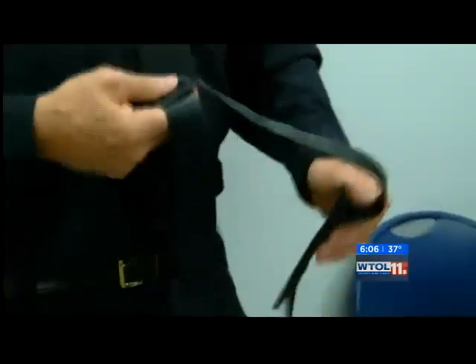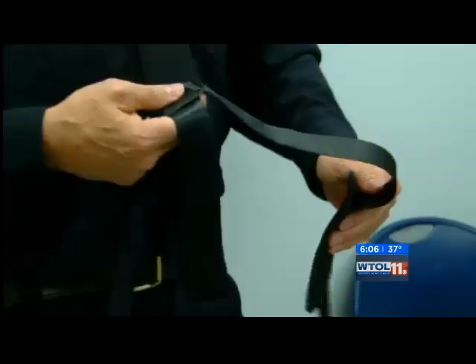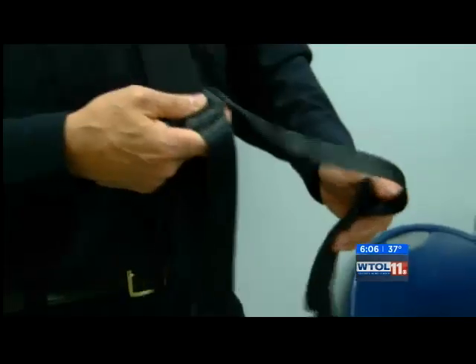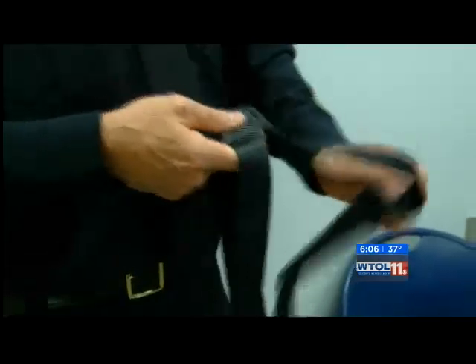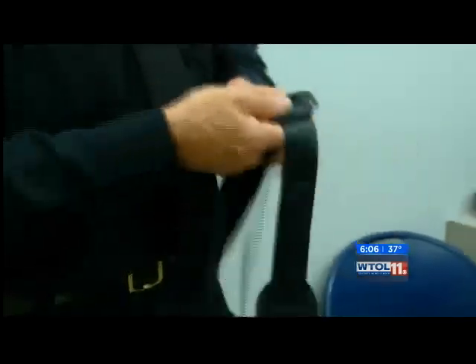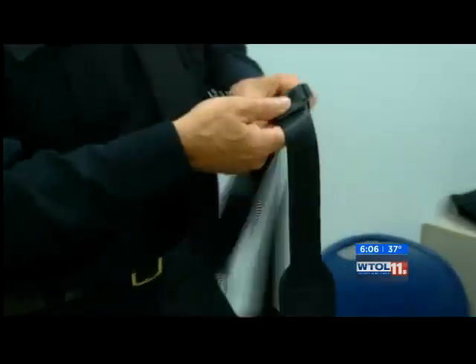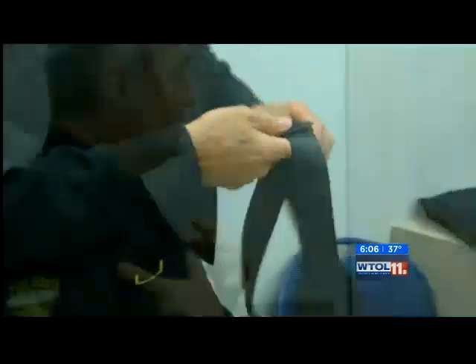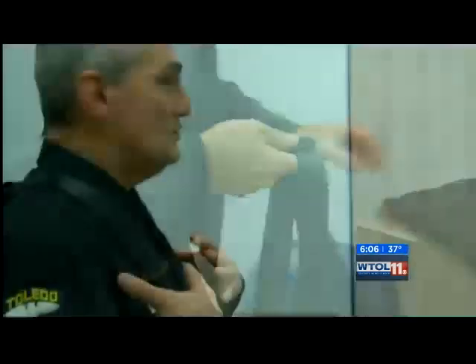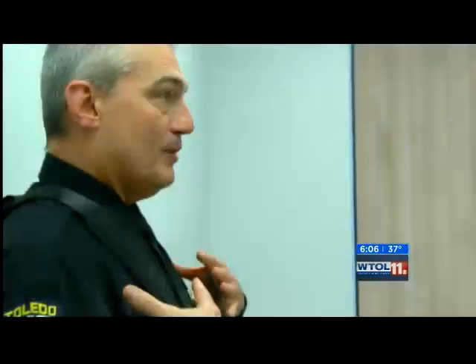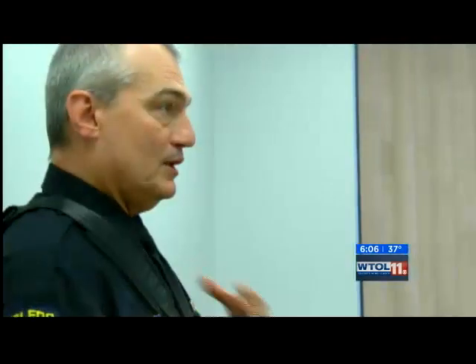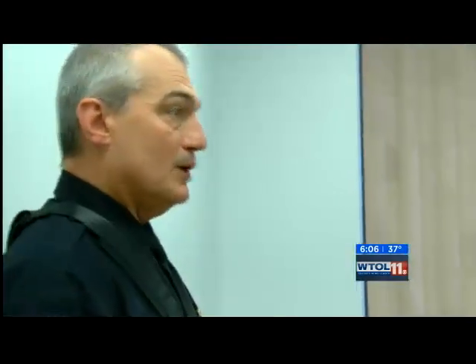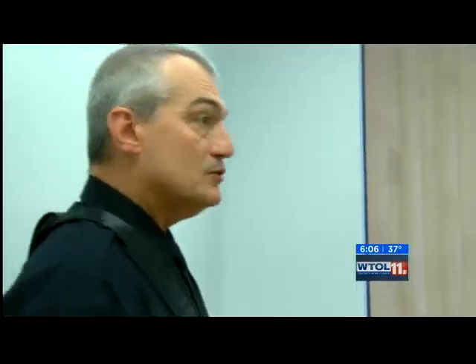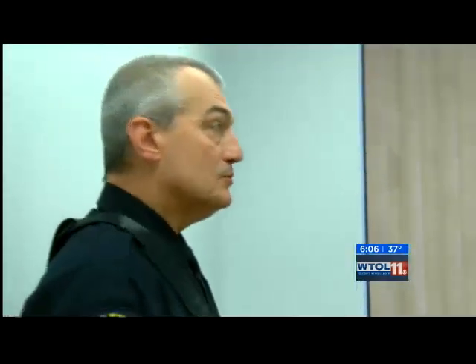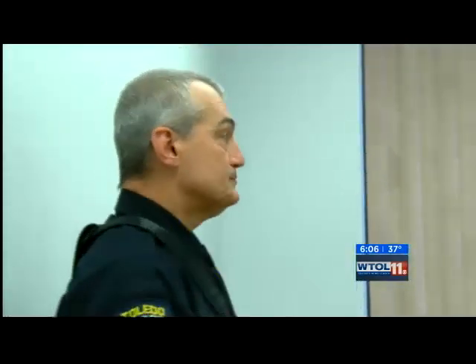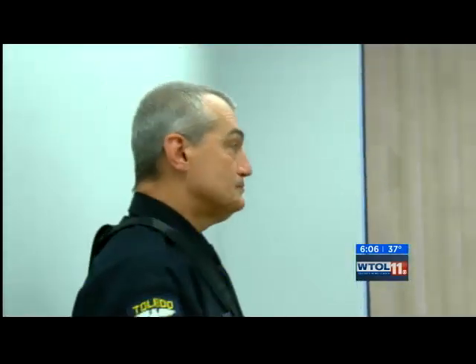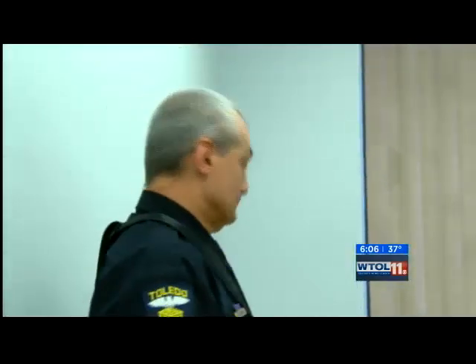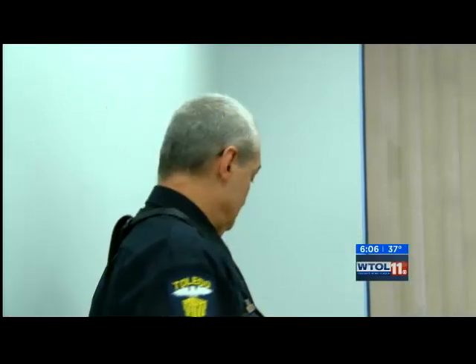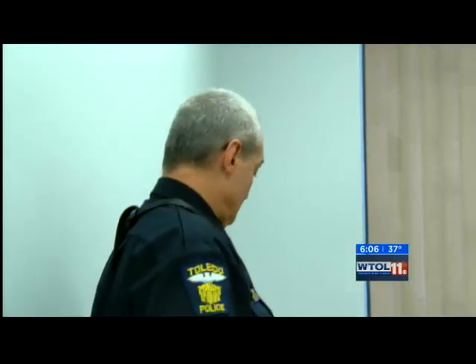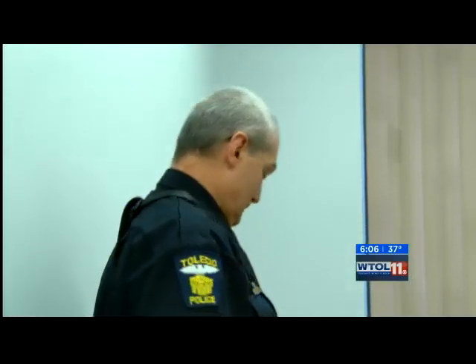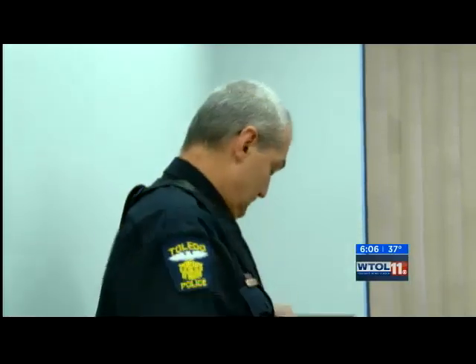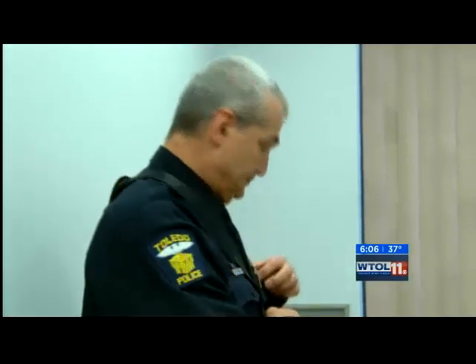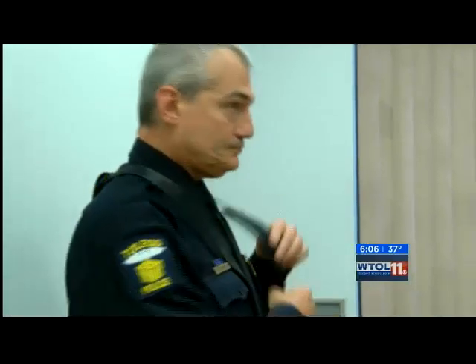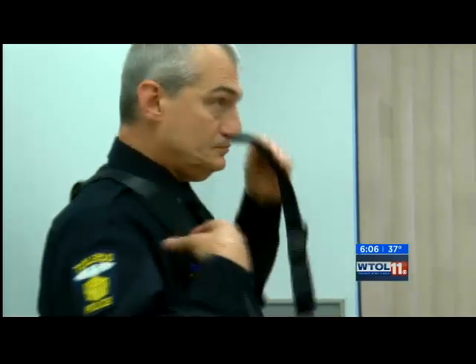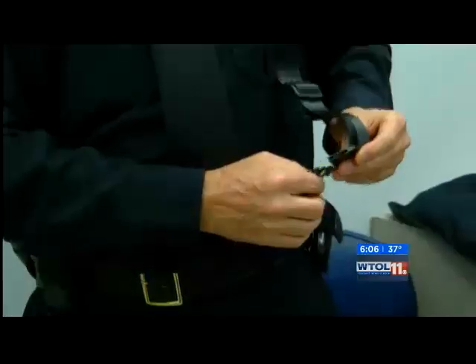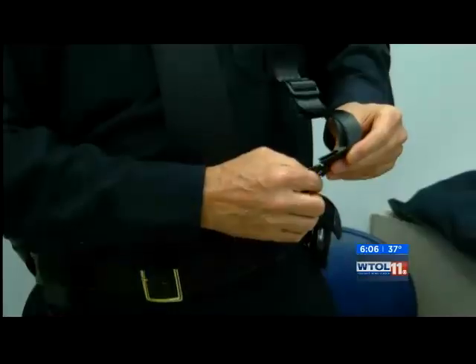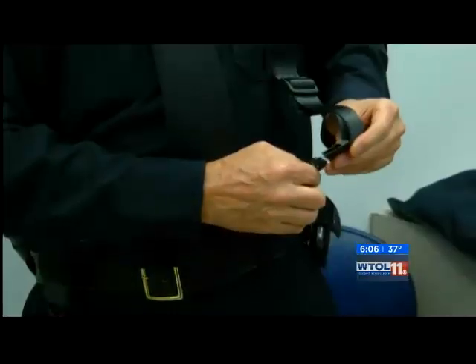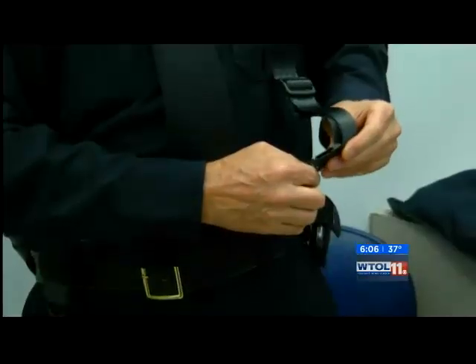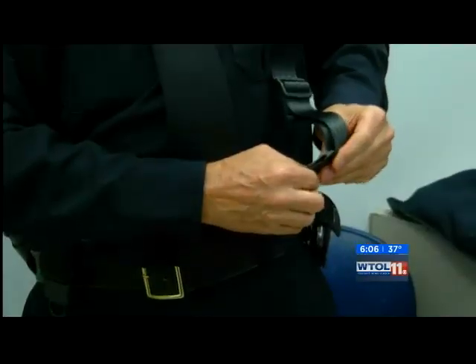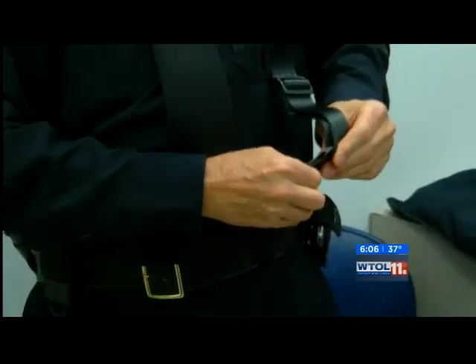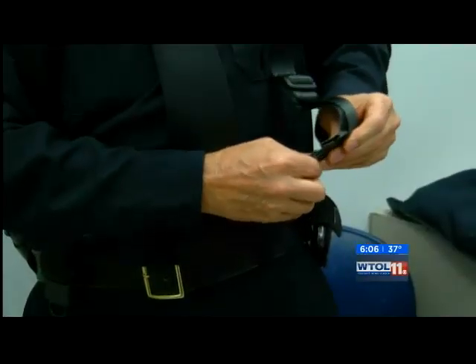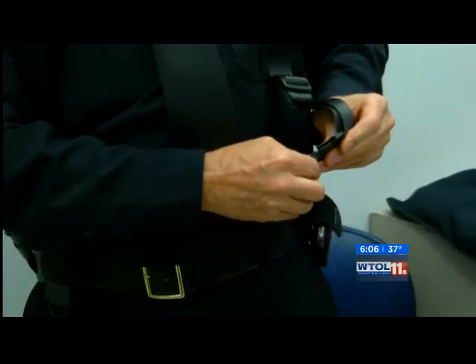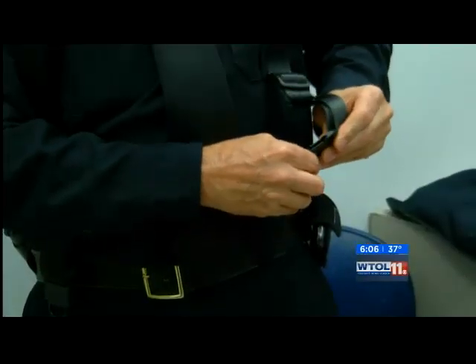Also new is a suspension system built in to distribute the heavy load of an officer's duty belt, to help prevent back injuries.